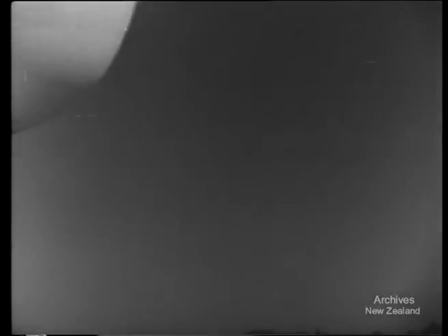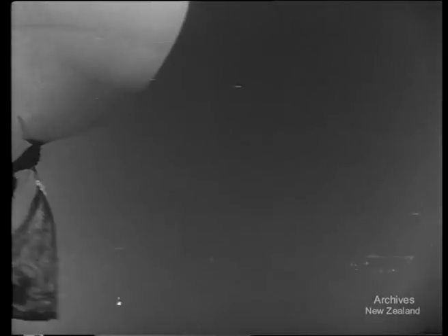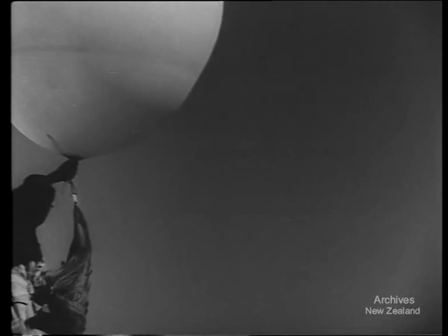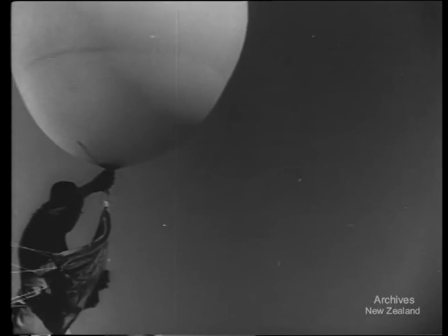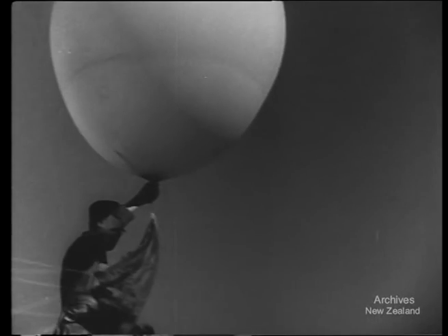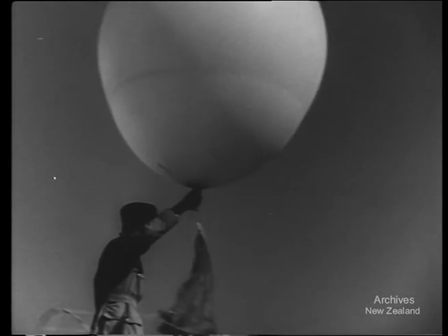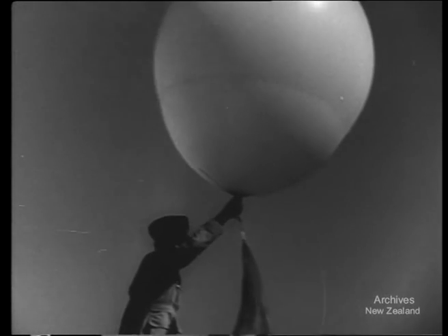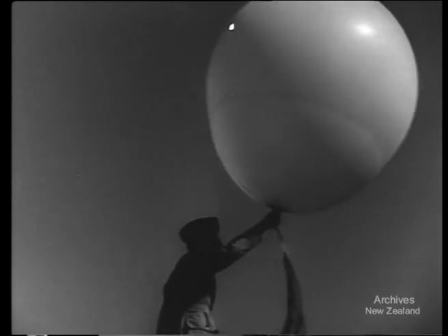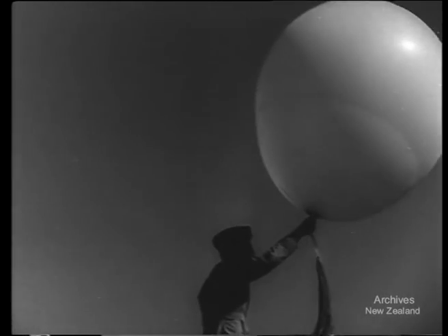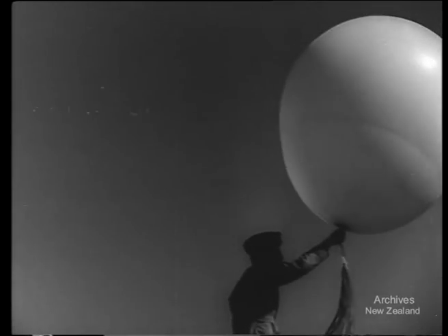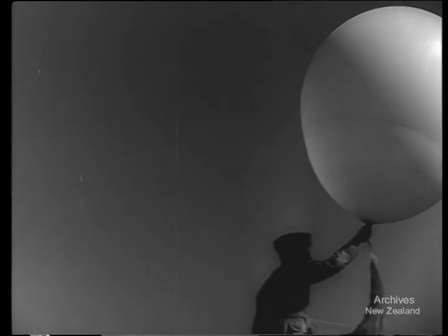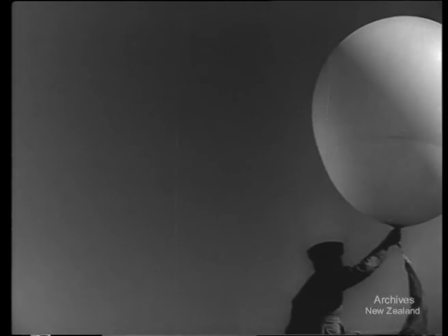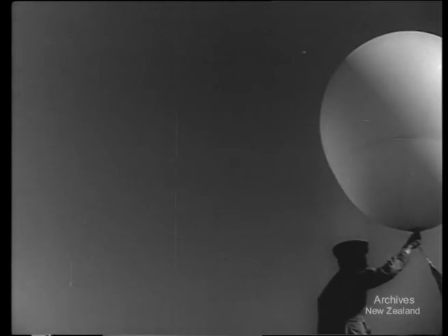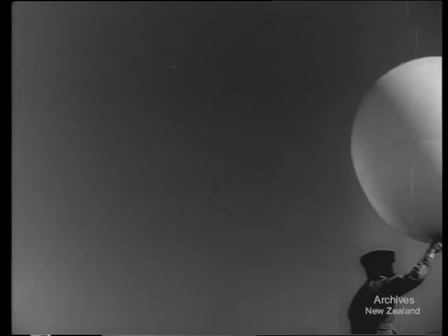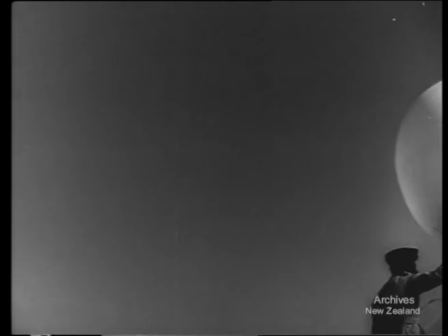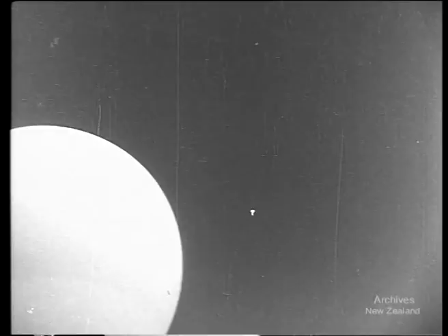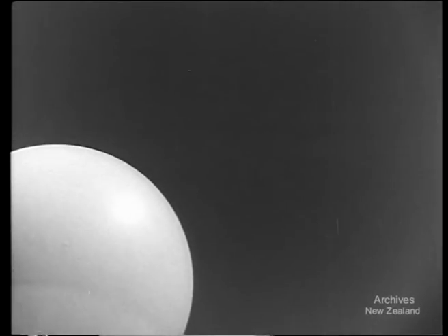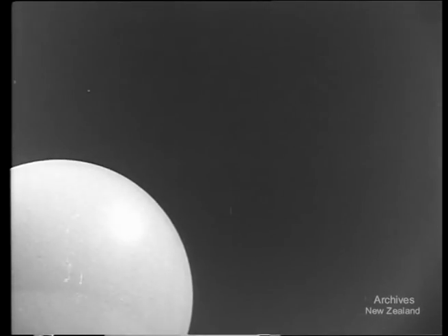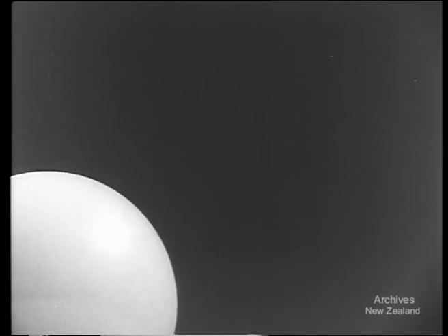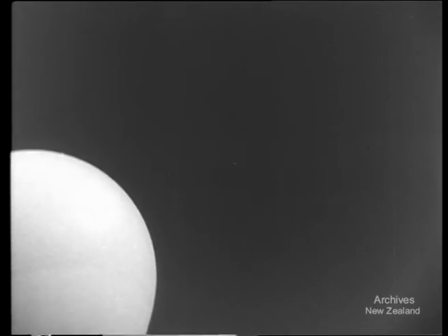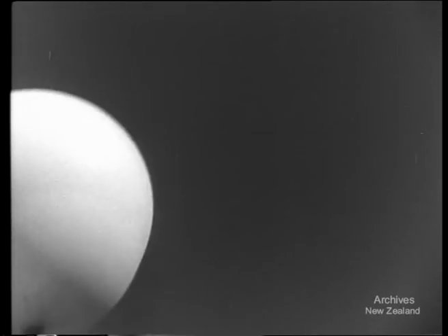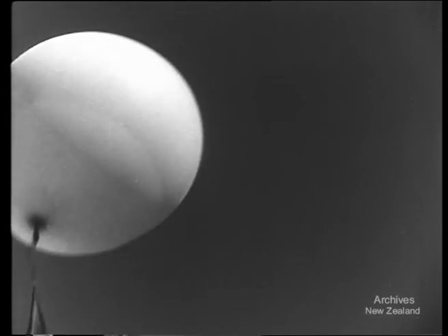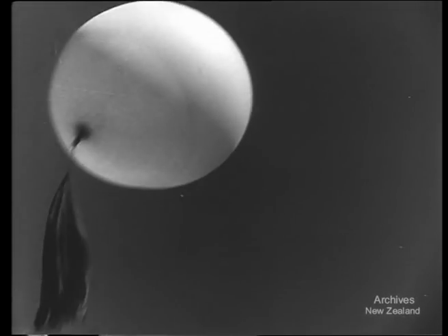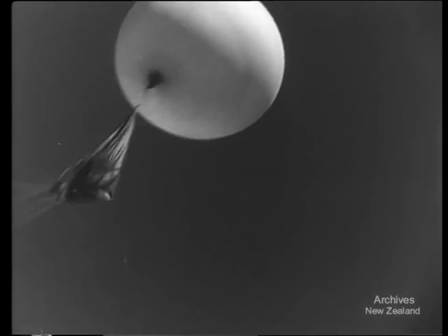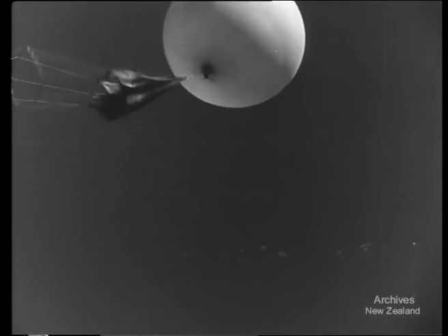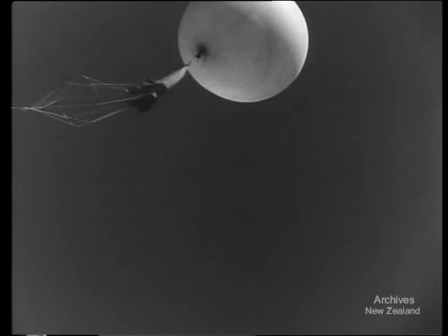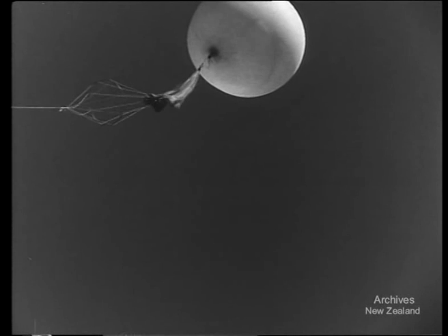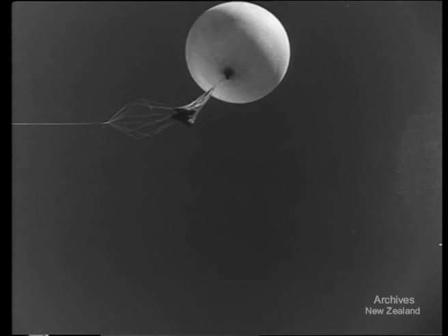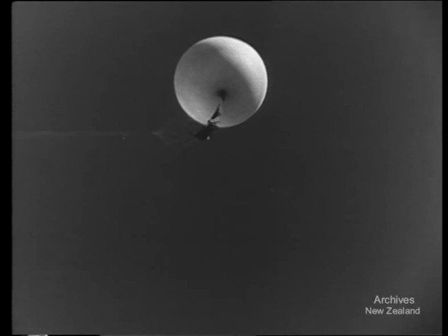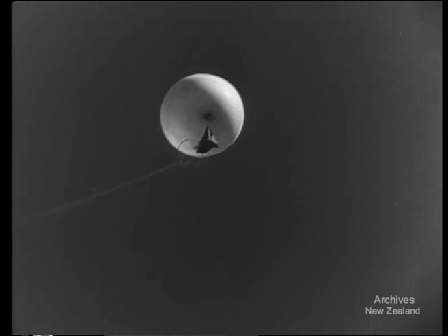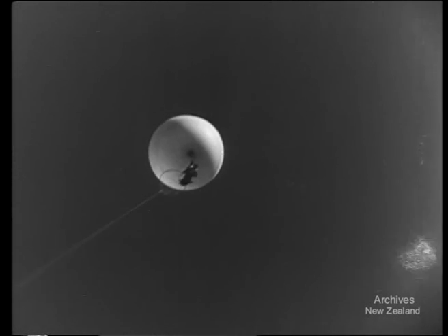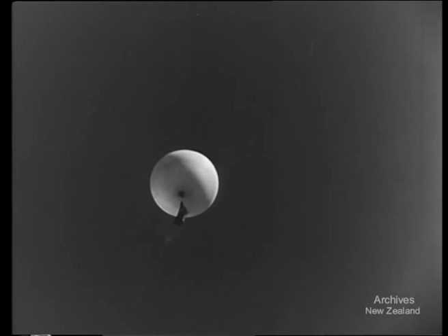With good conditions, the balloon will reach 70,000 feet — that is, 13 miles above the Earth. When the balloon bursts, the parachute takes over.